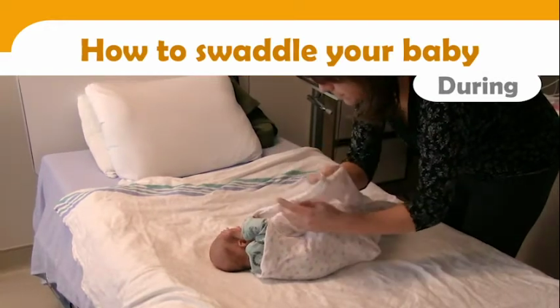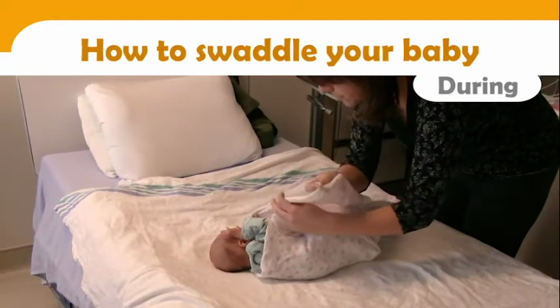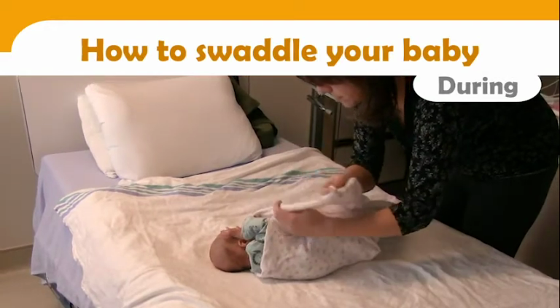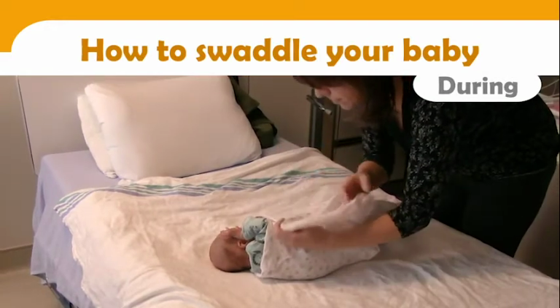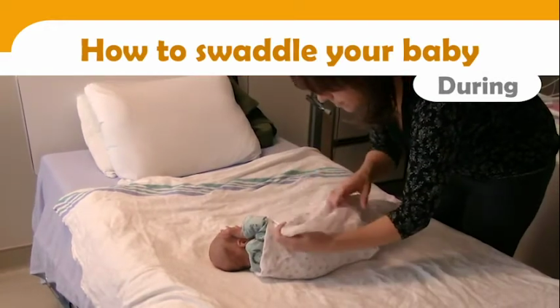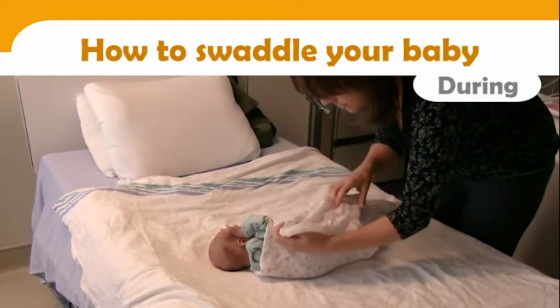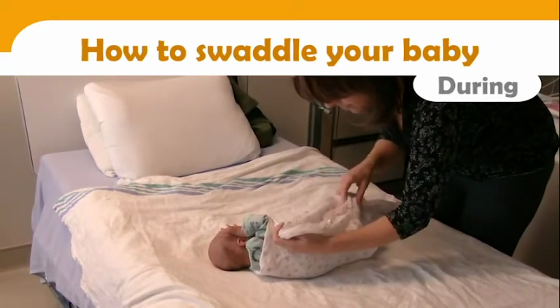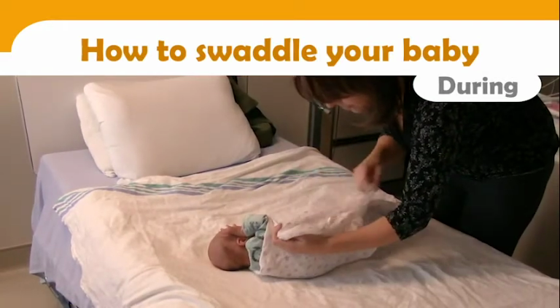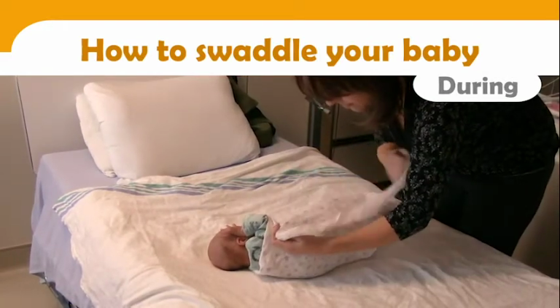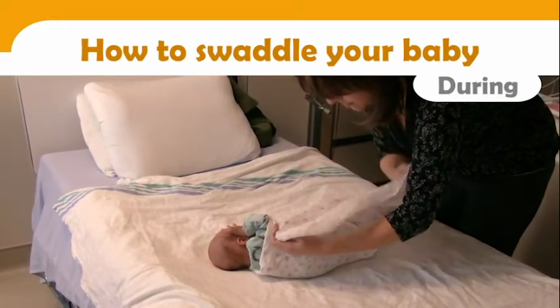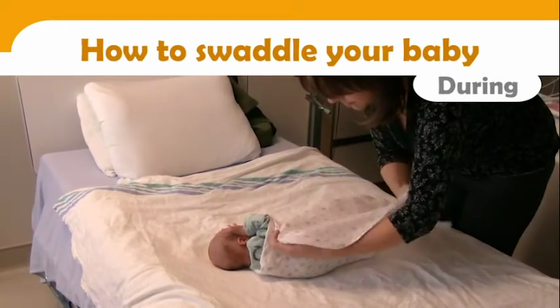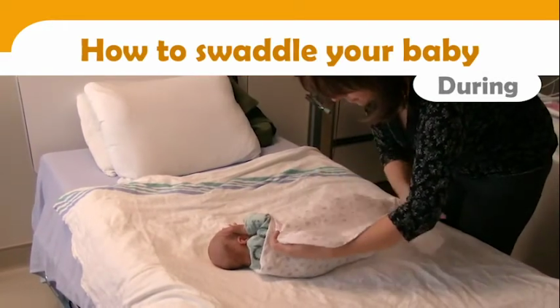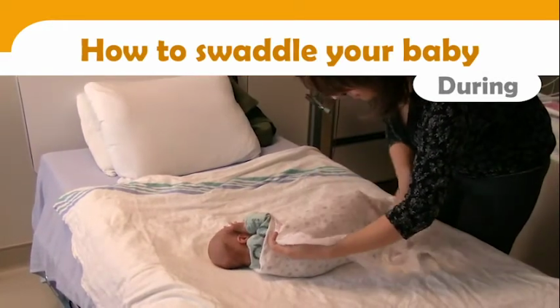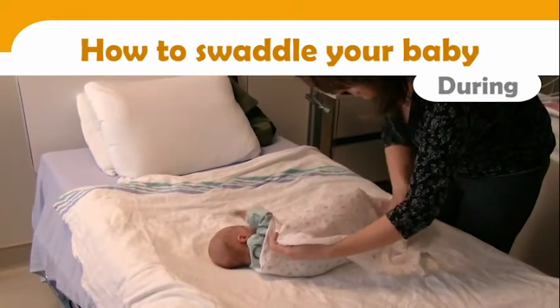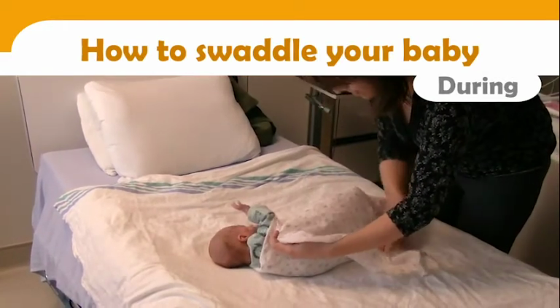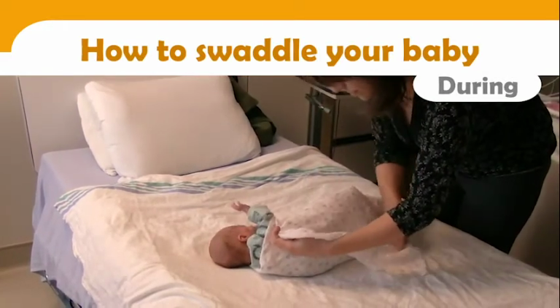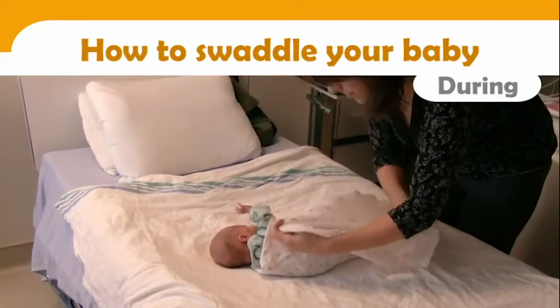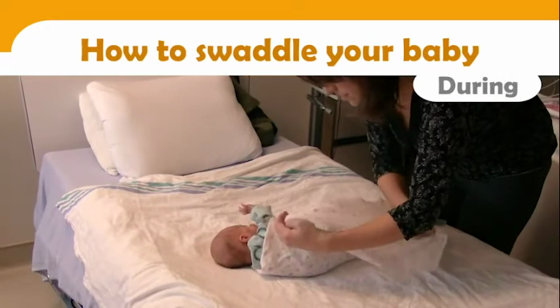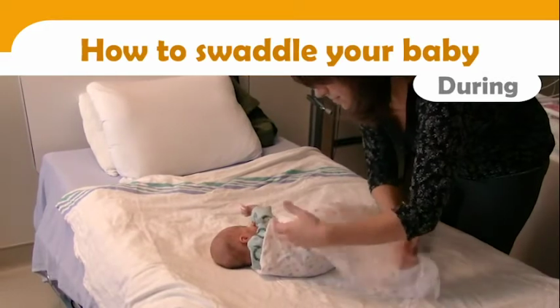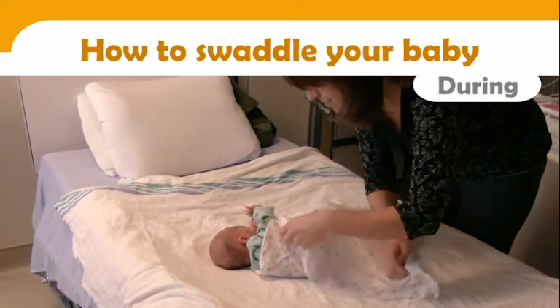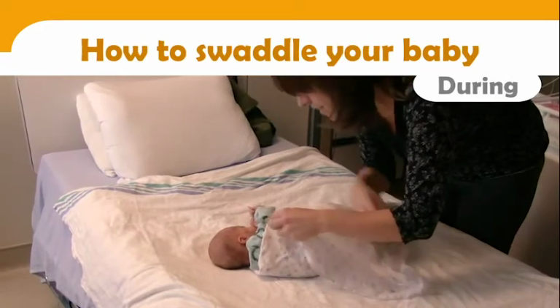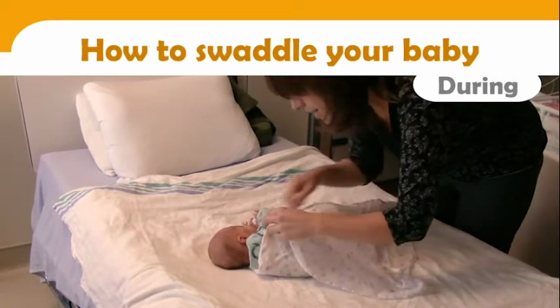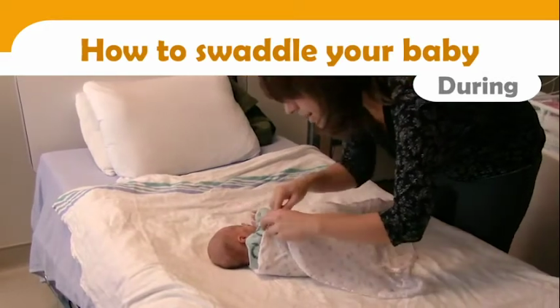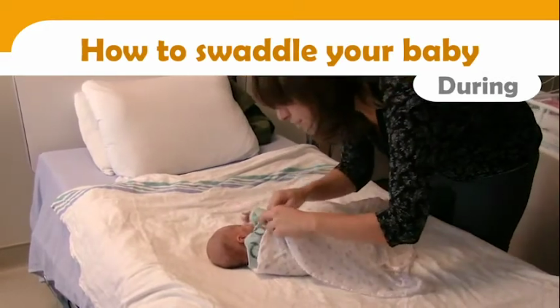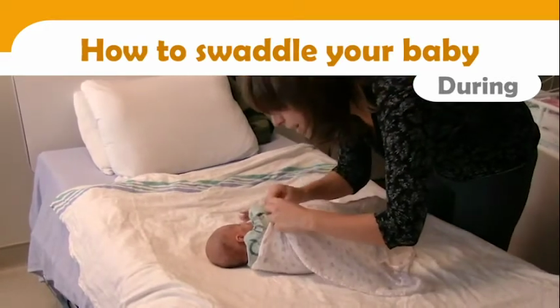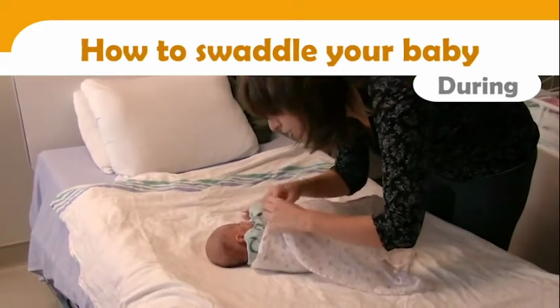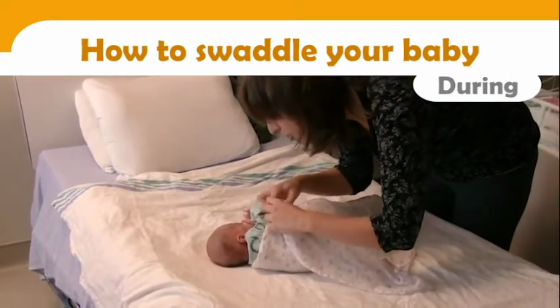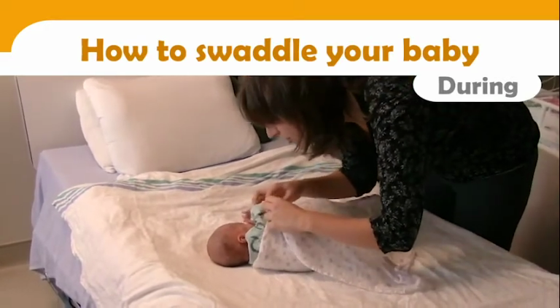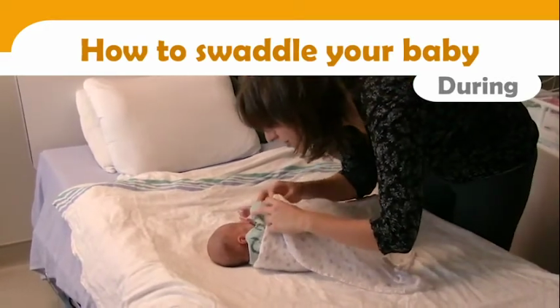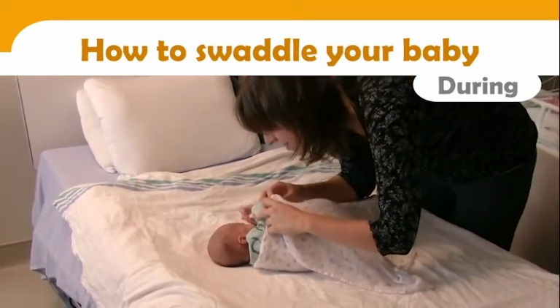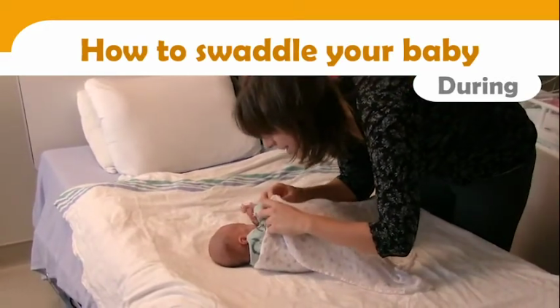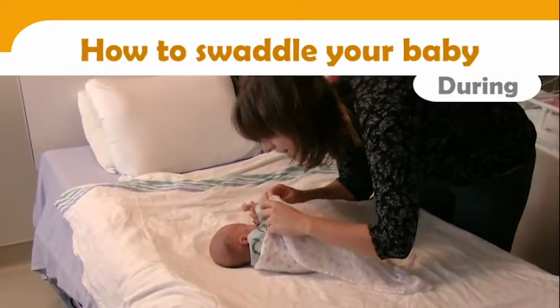Seeing that her arms and hands are coming out of the swaddle, Roman's mother takes the time to replace the blanket in order to better contain her.